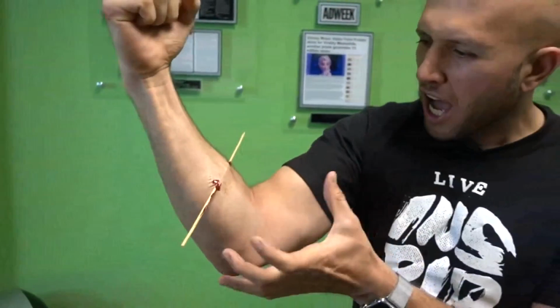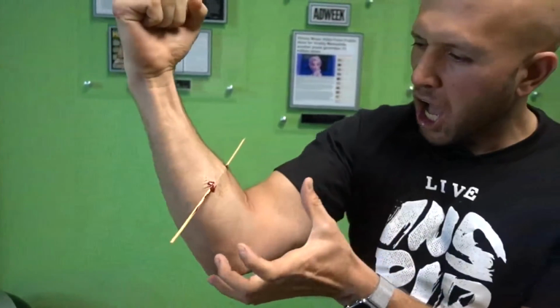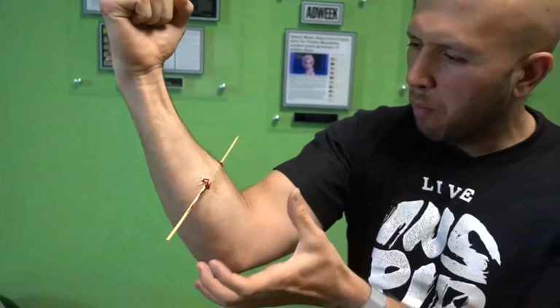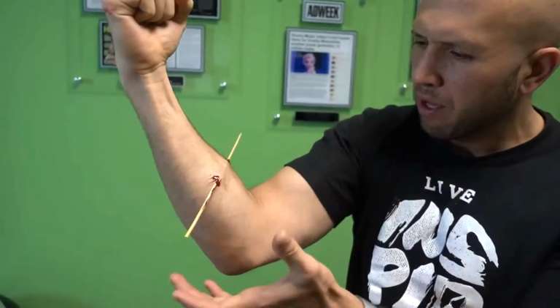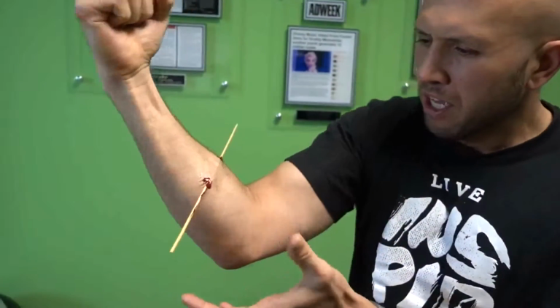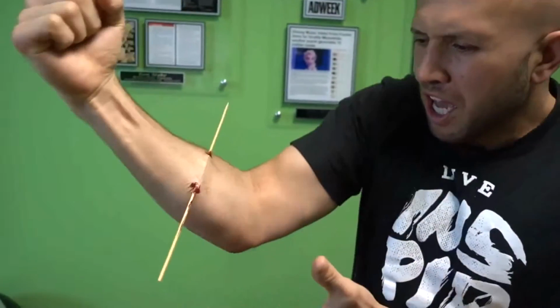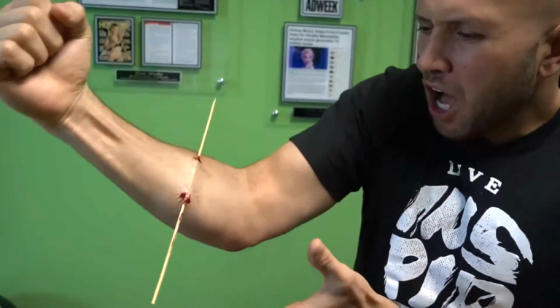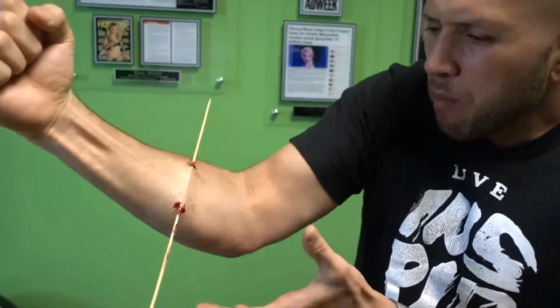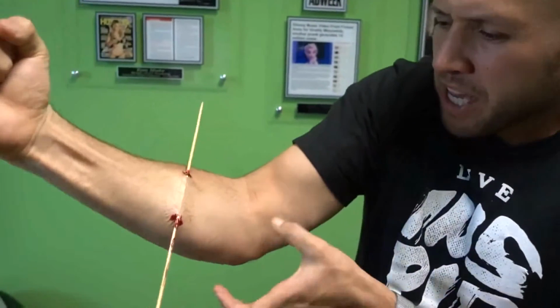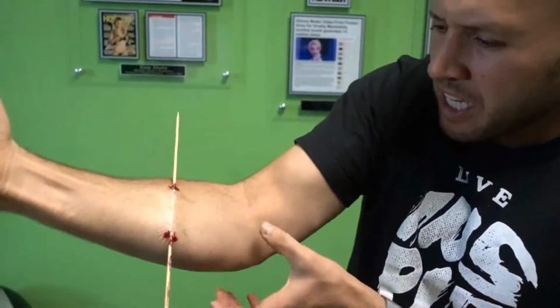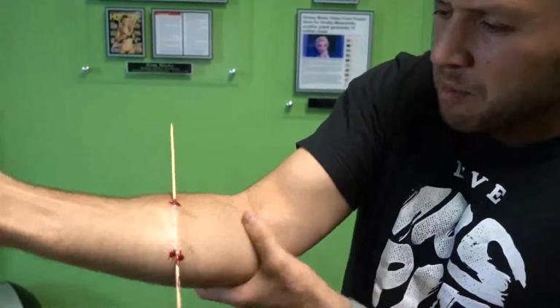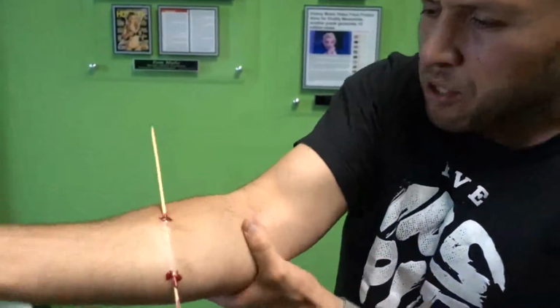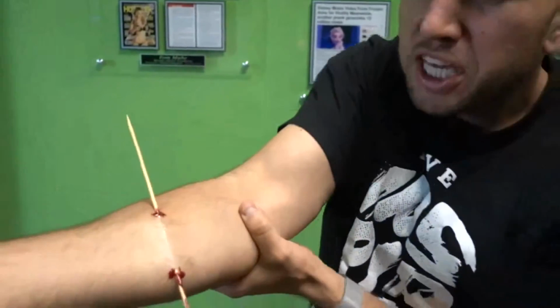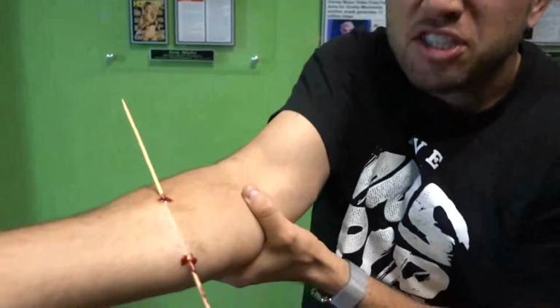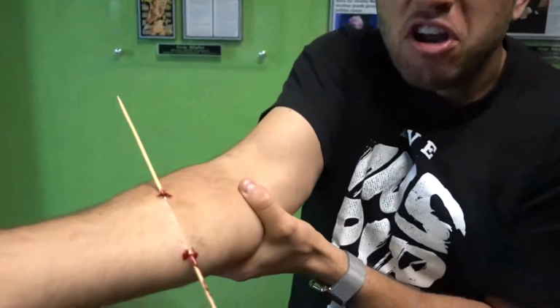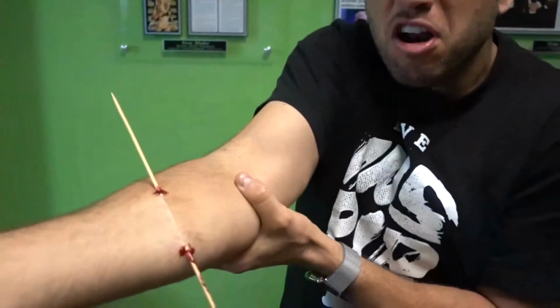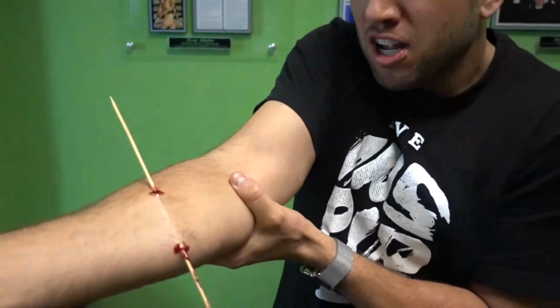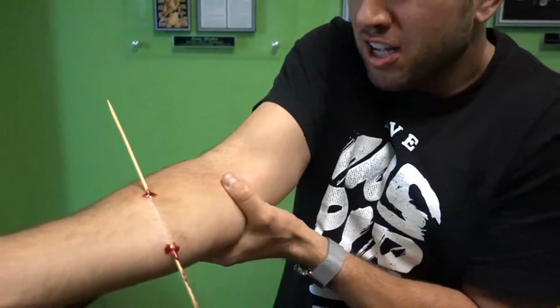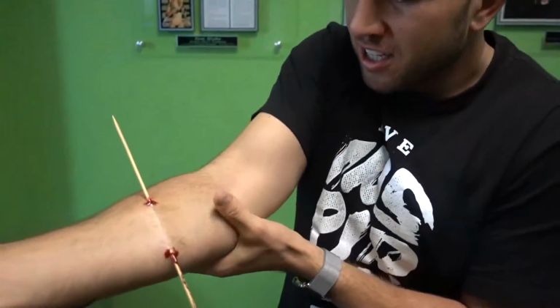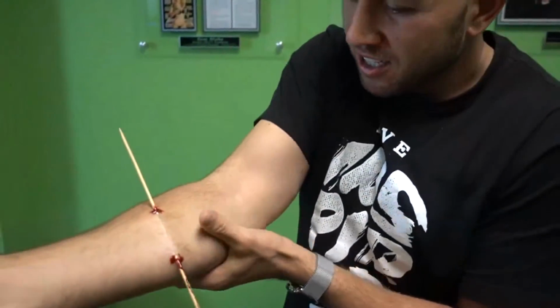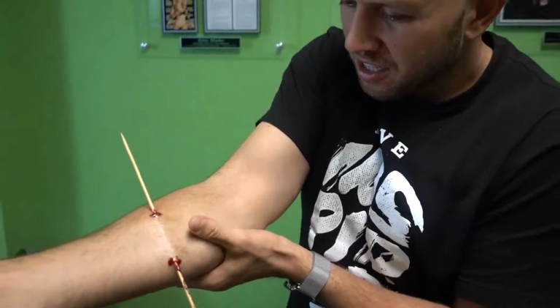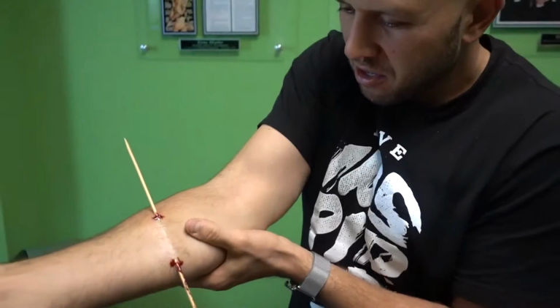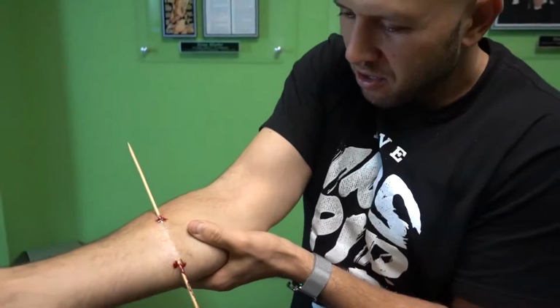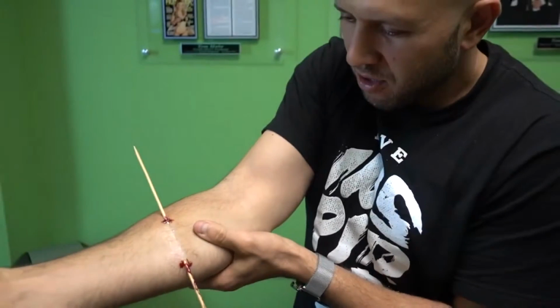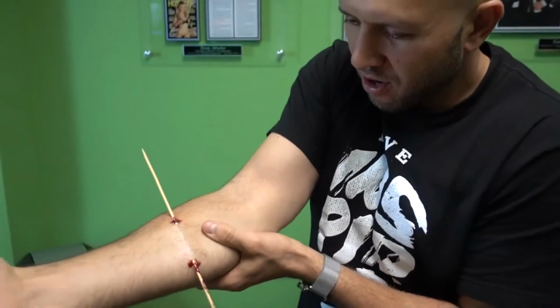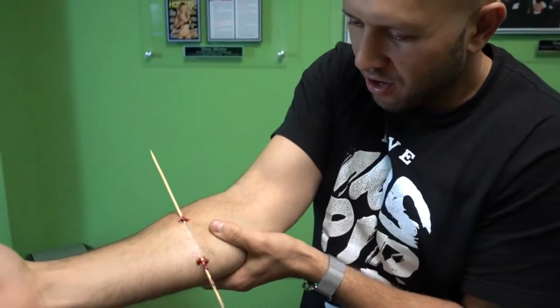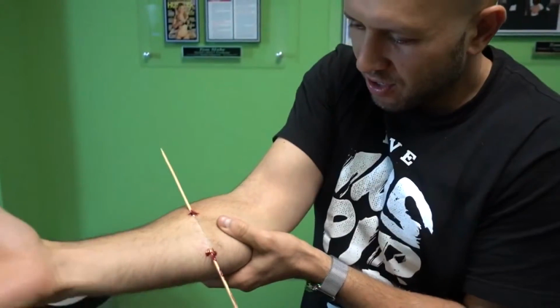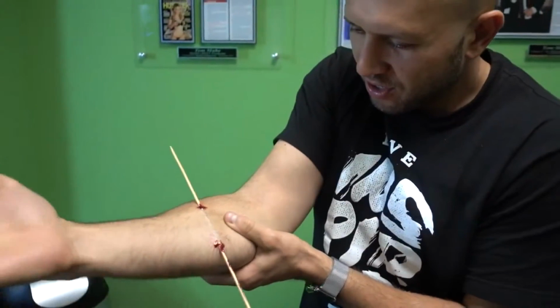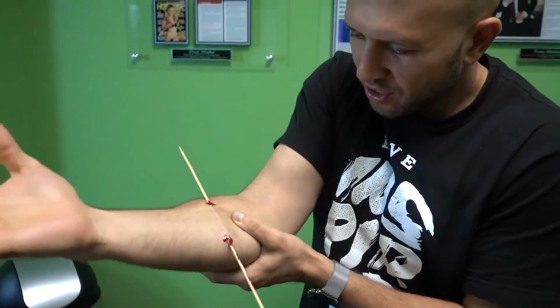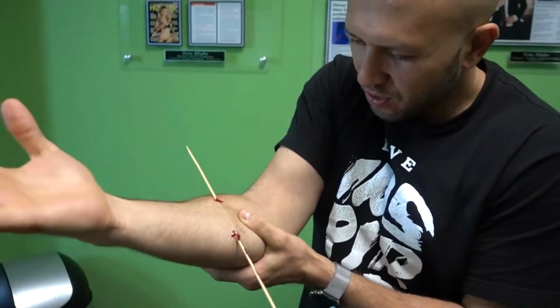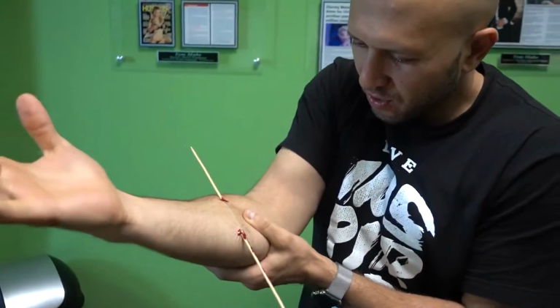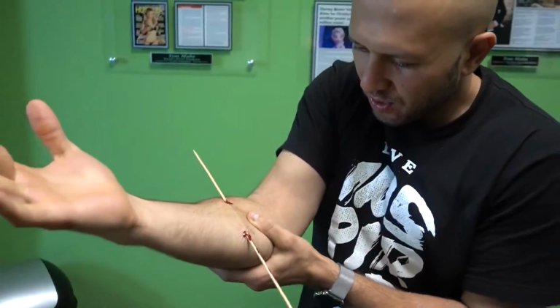Help! Help me! Please sir! Oh, this is so cold.